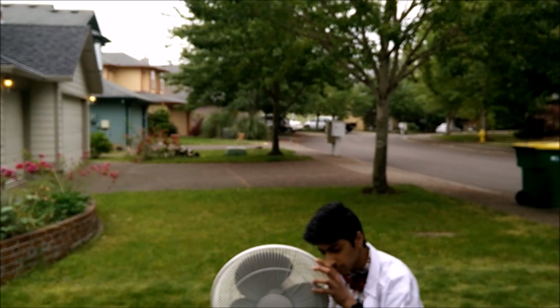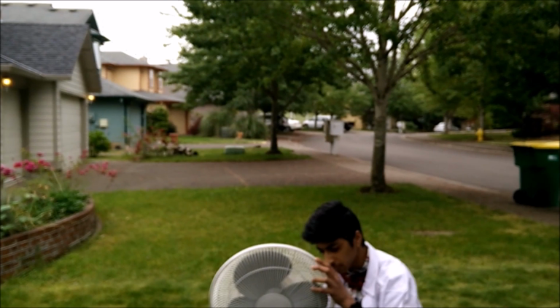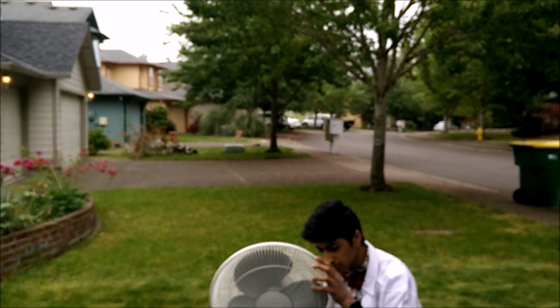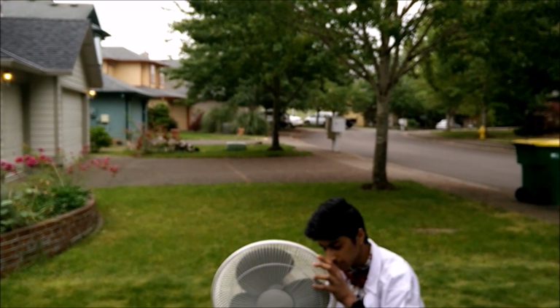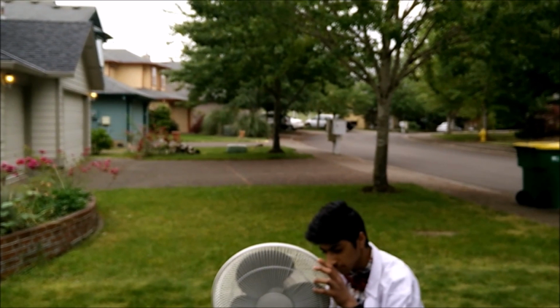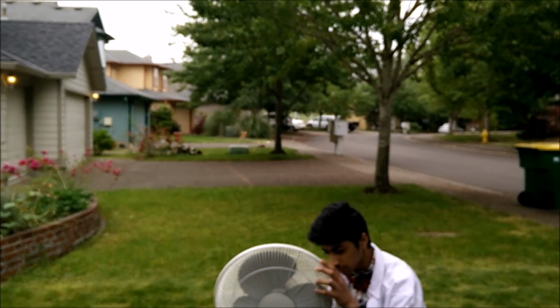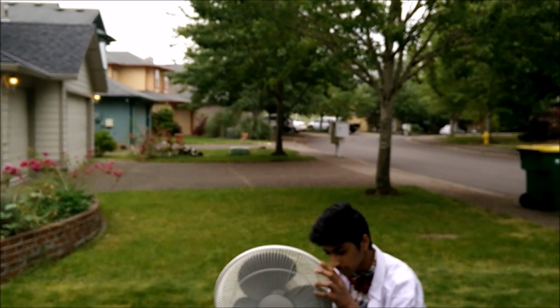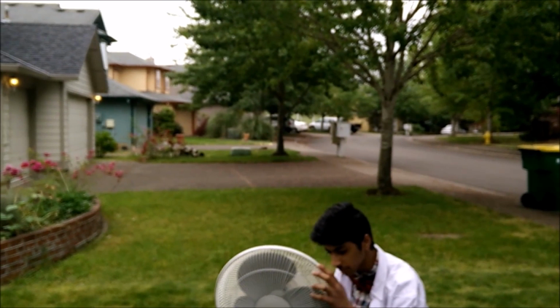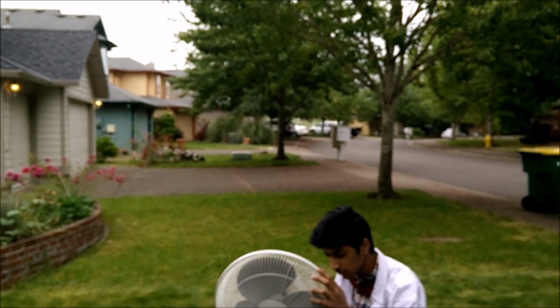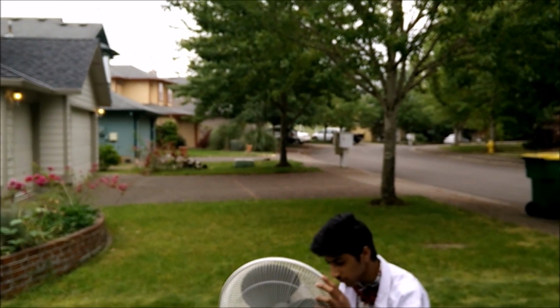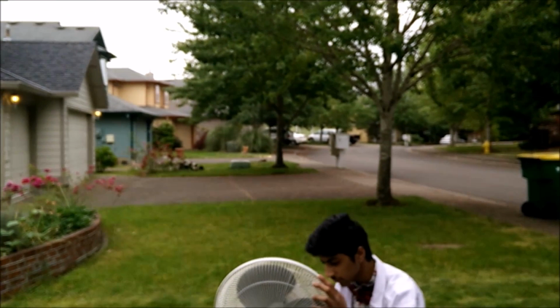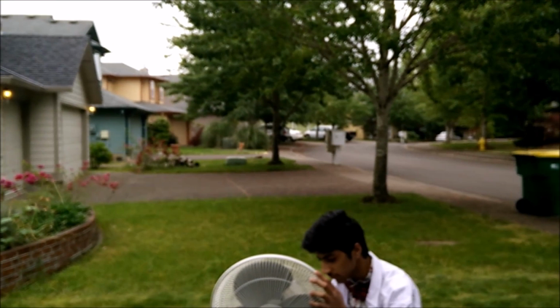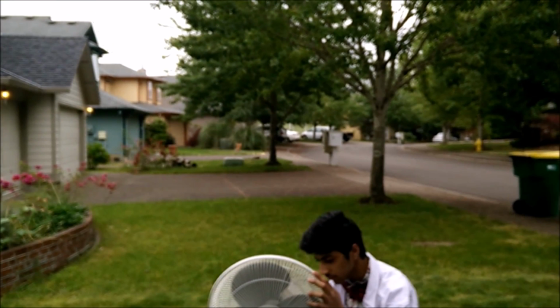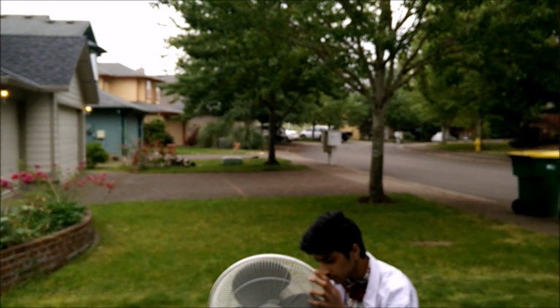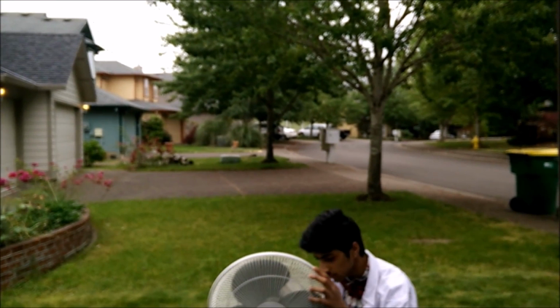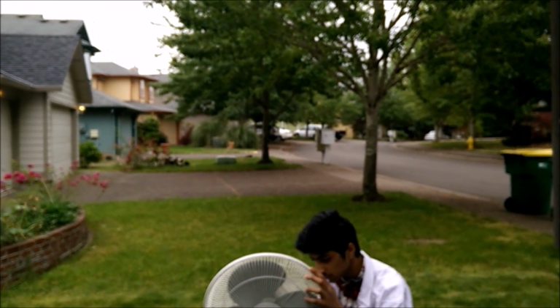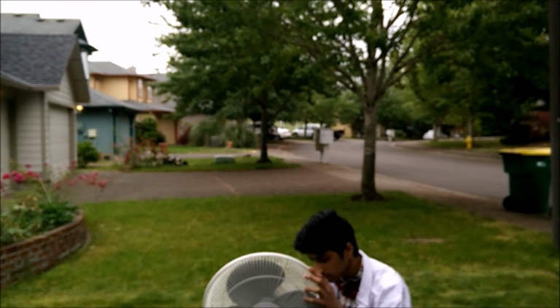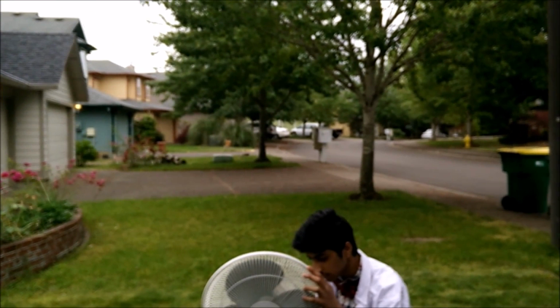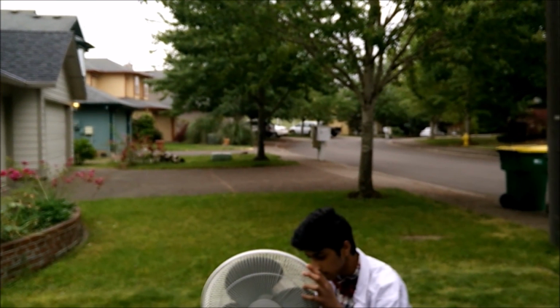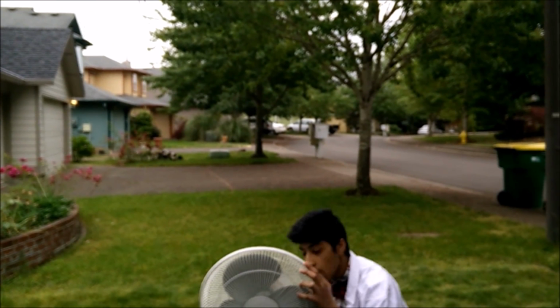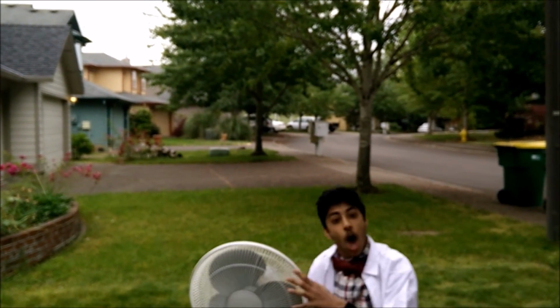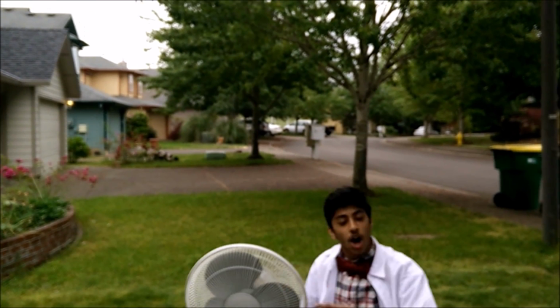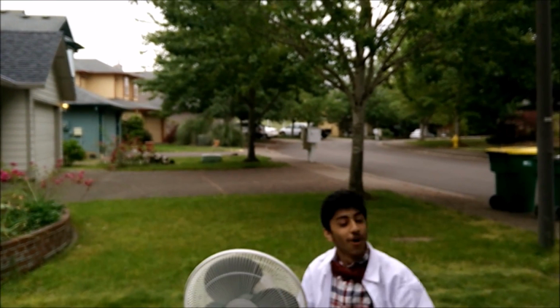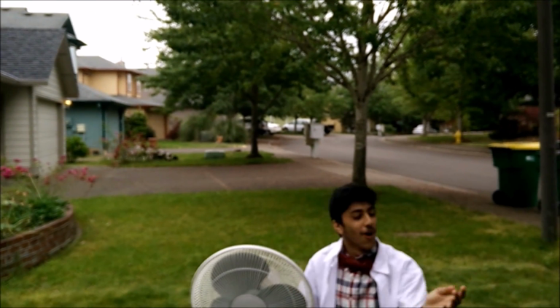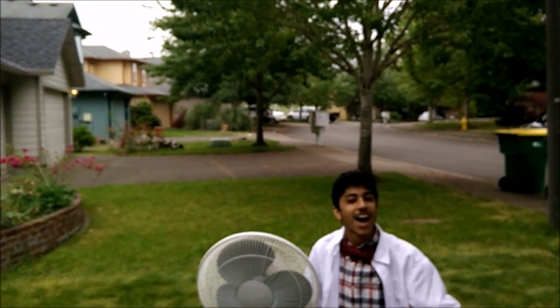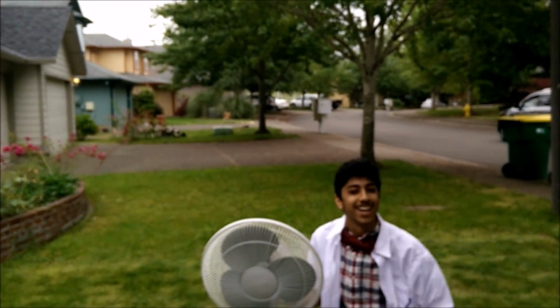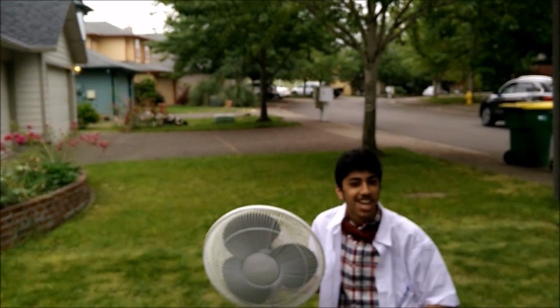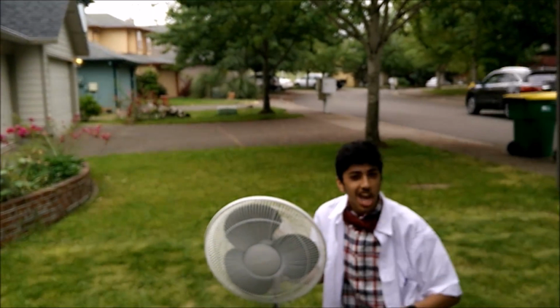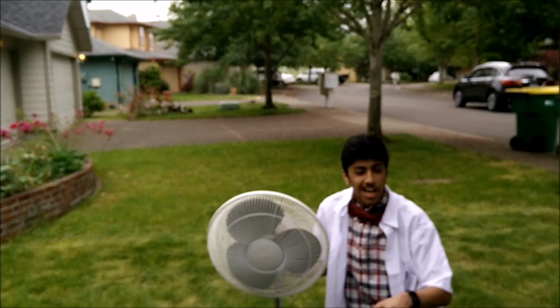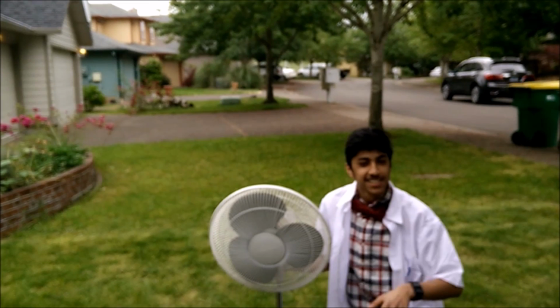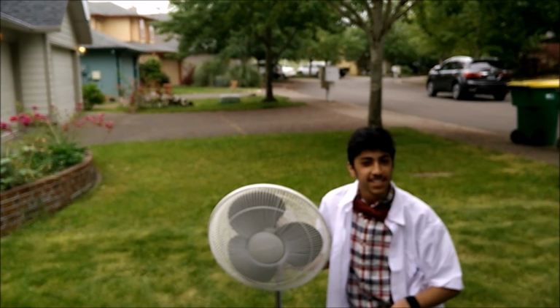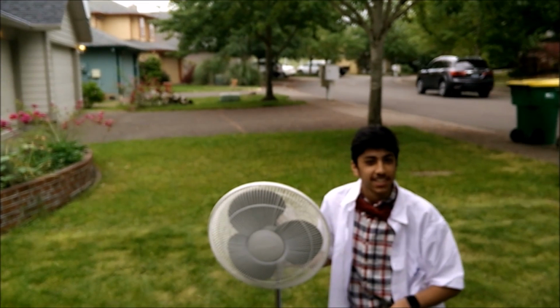Jay, the show has started! Oh, hi. I didn't see you there.